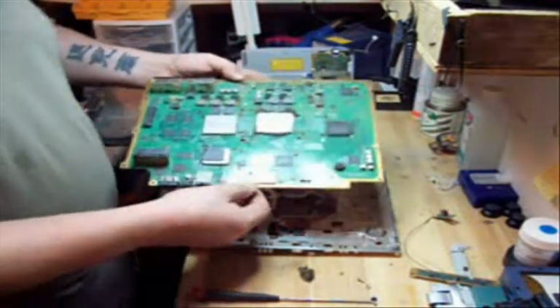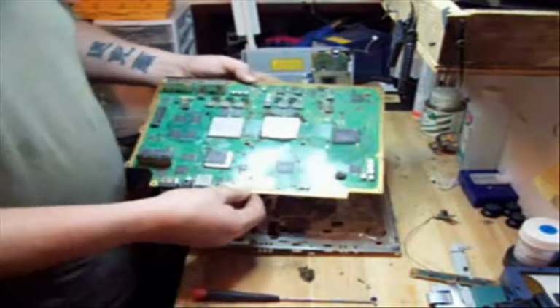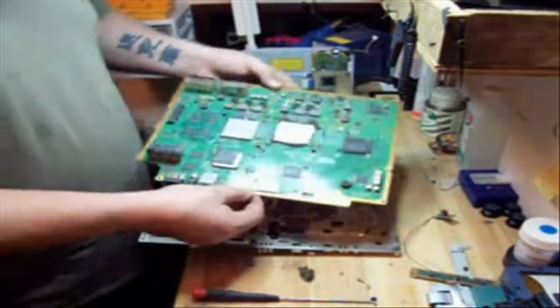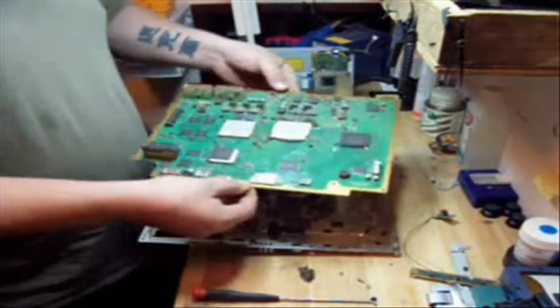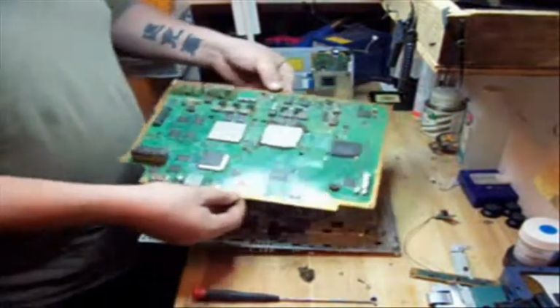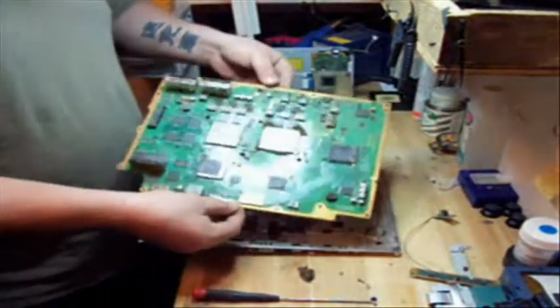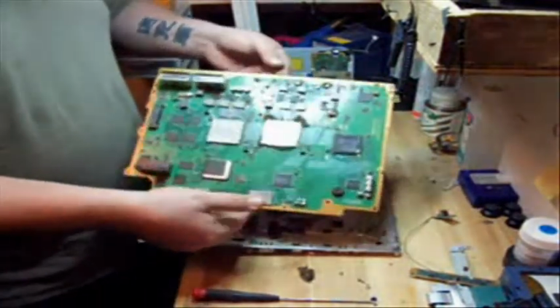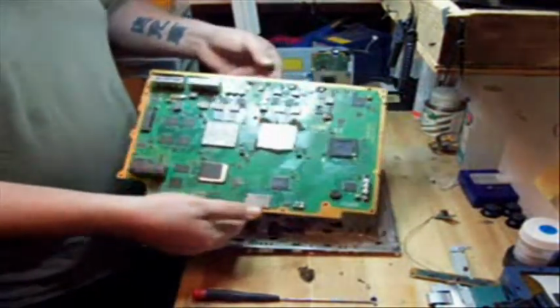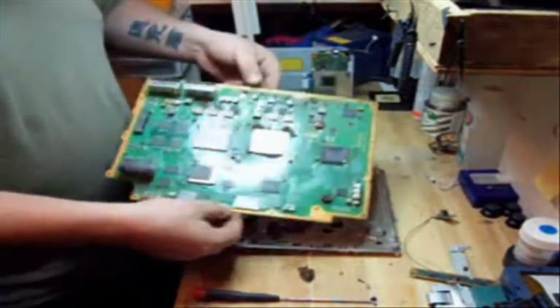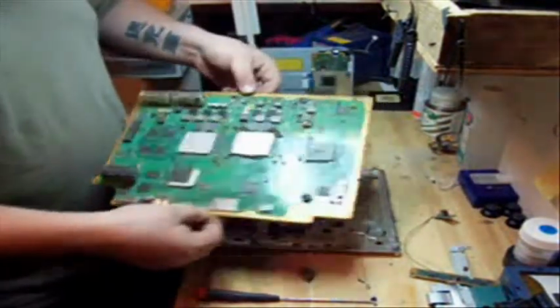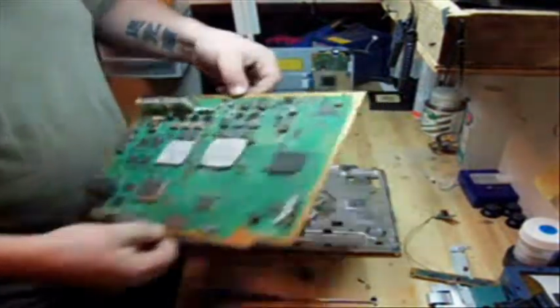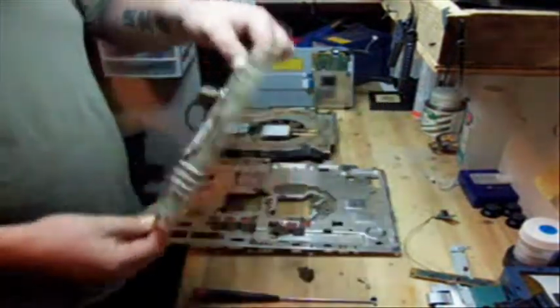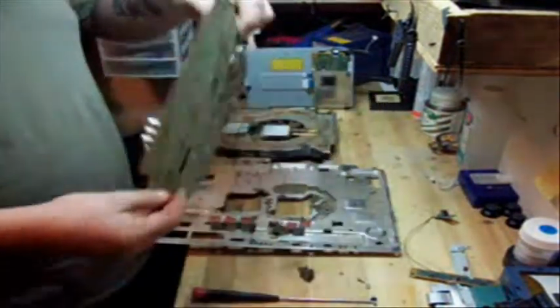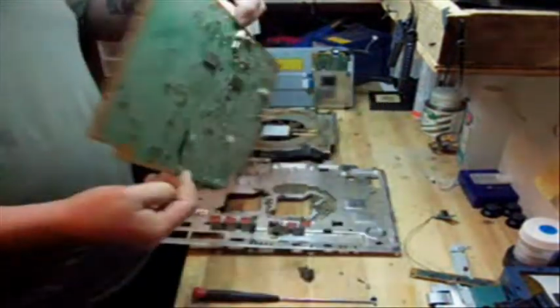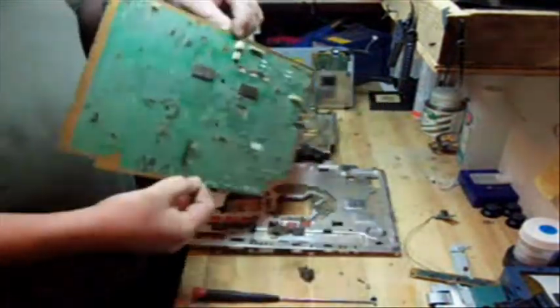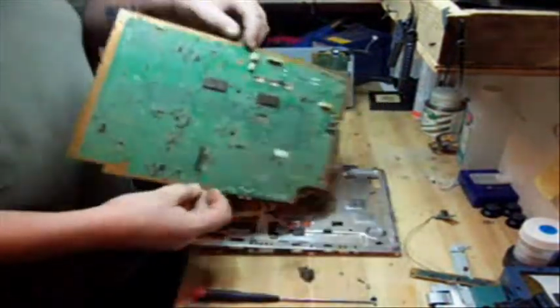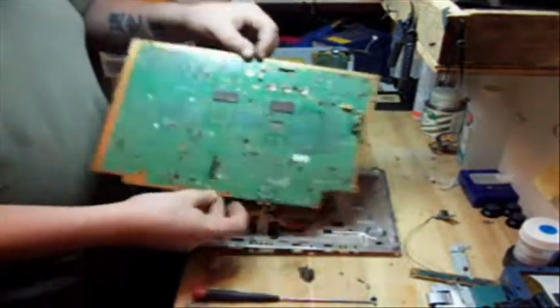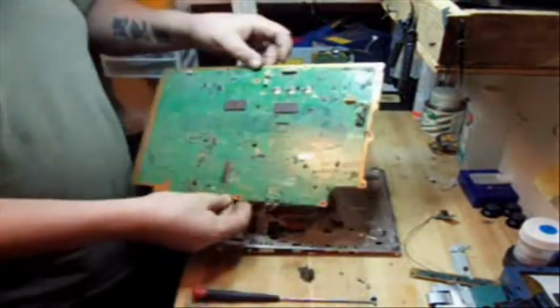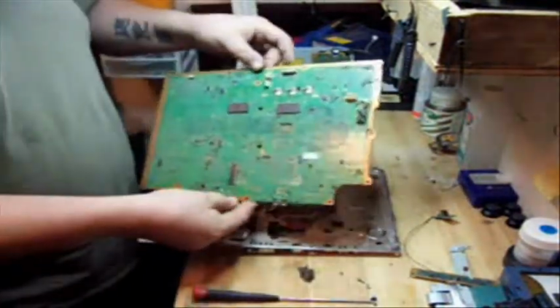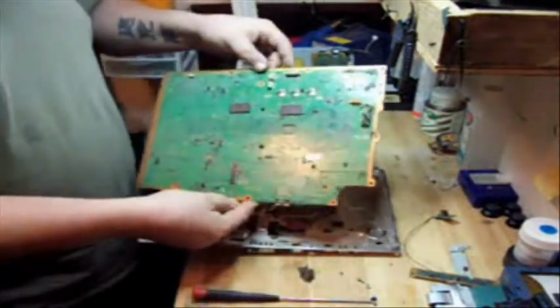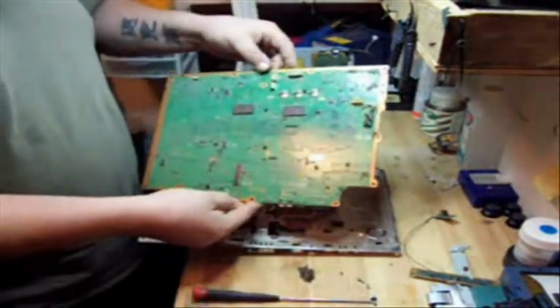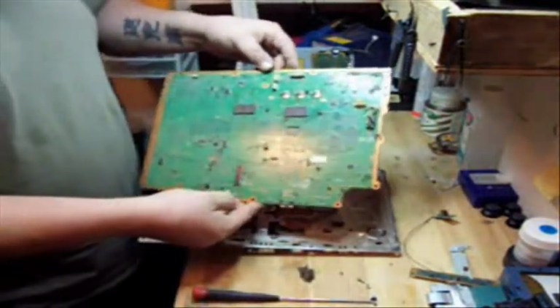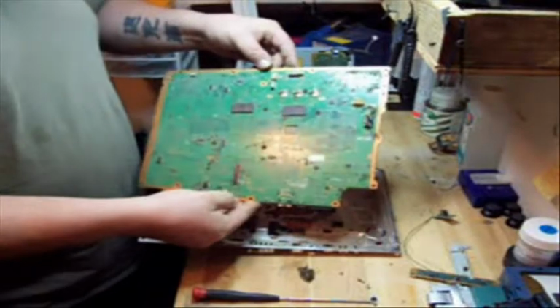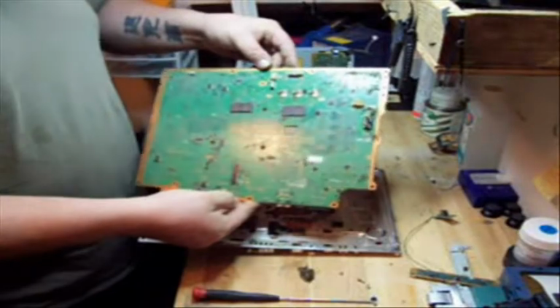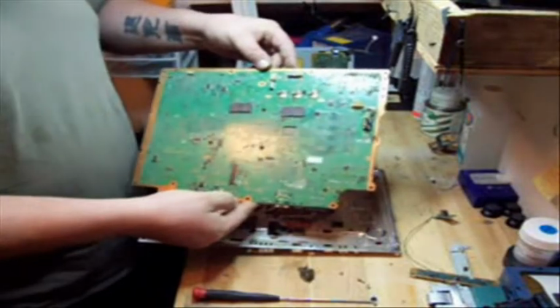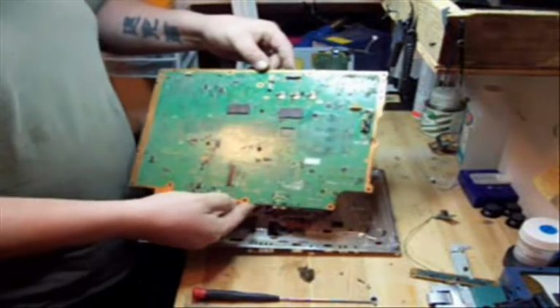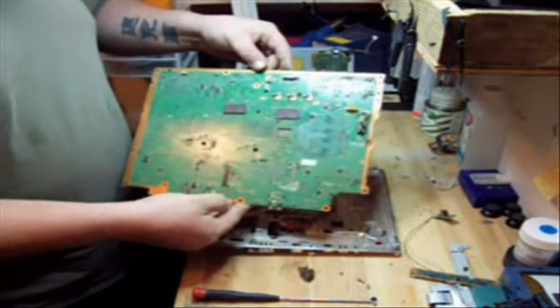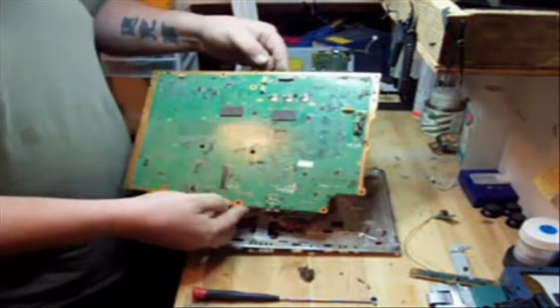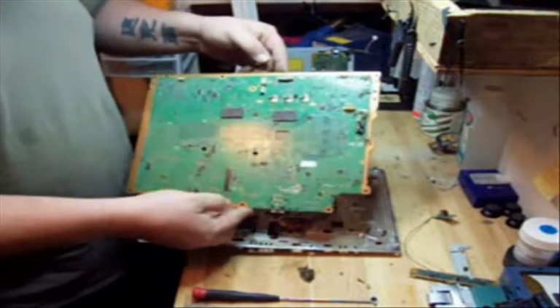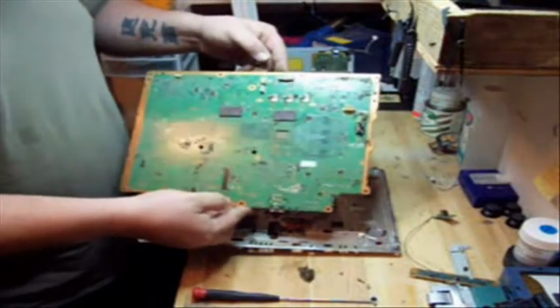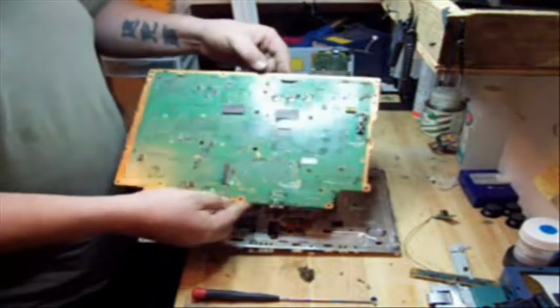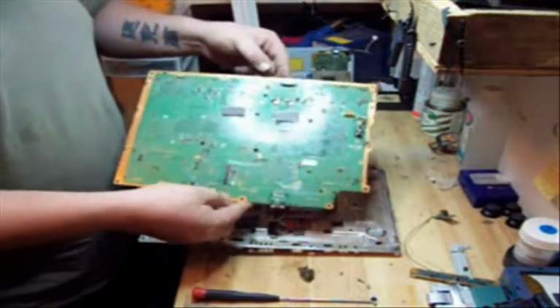That's the disassembly for the board, and this is what your PS3 board looks like inside the cage.